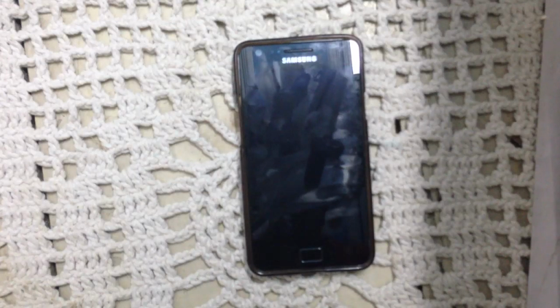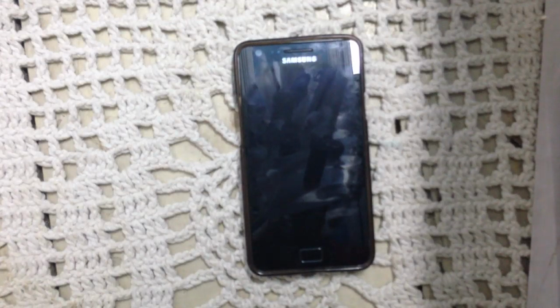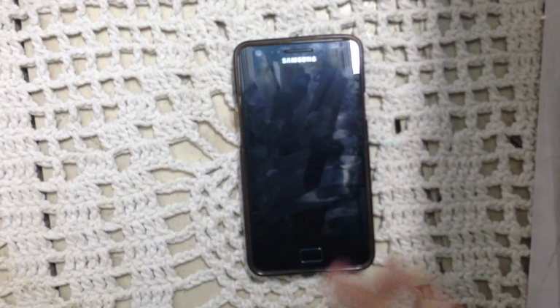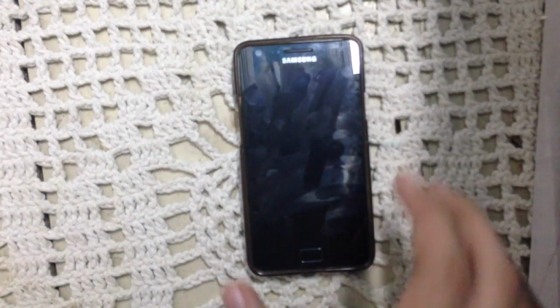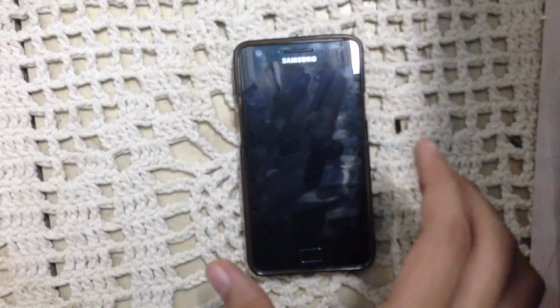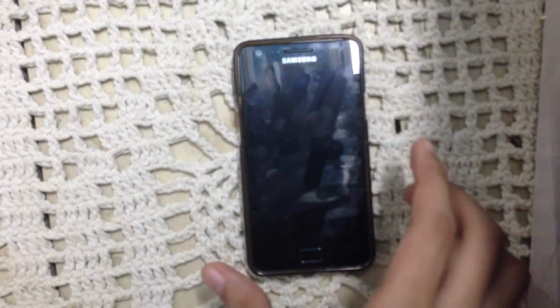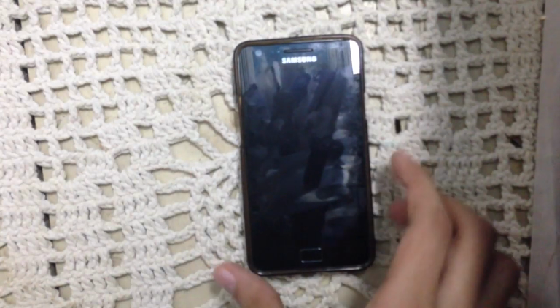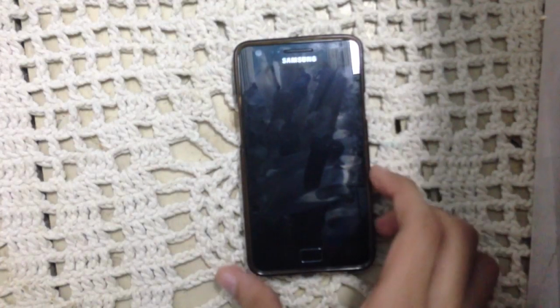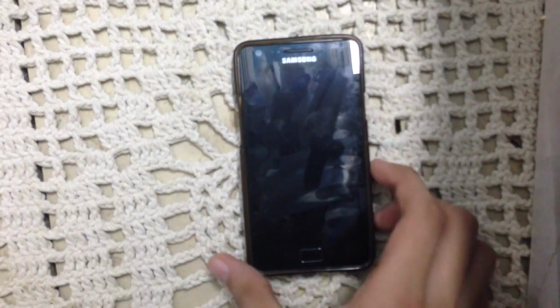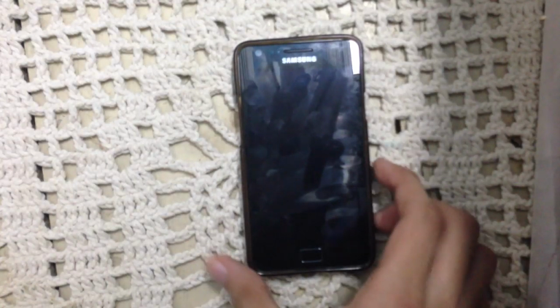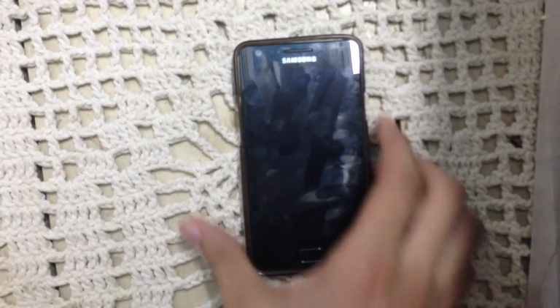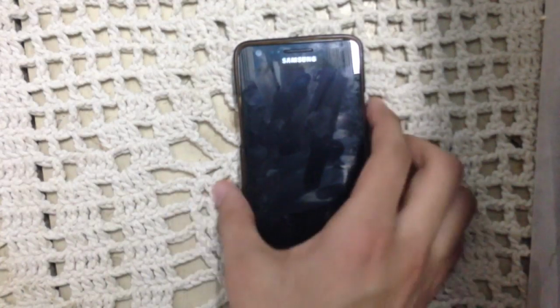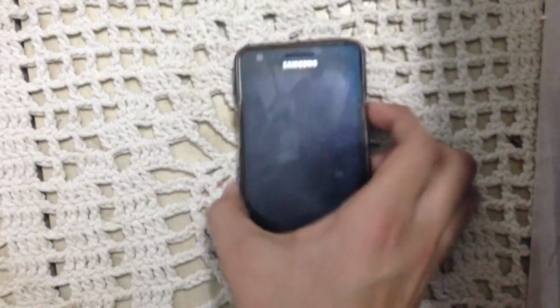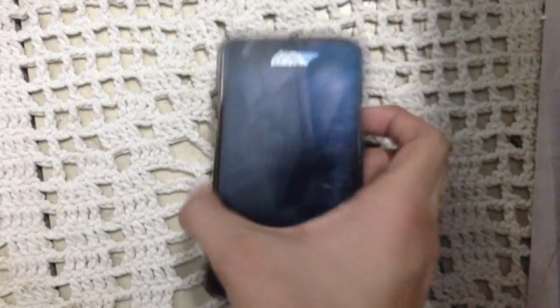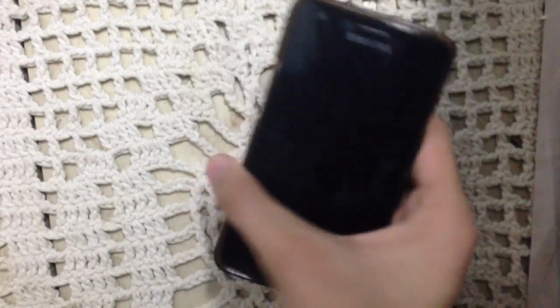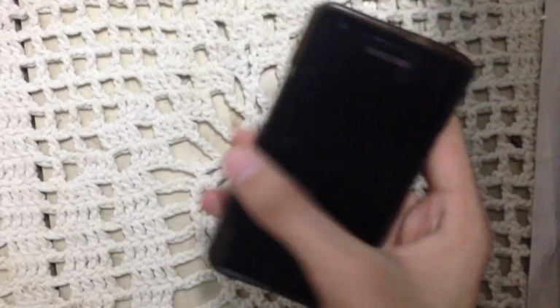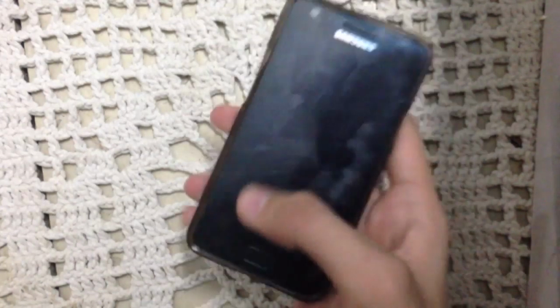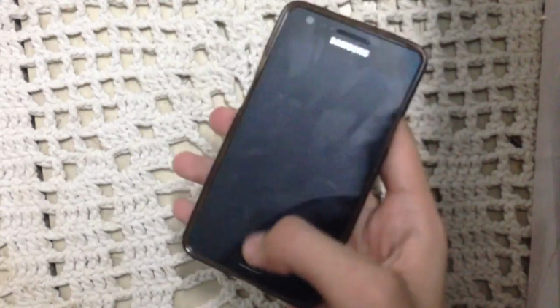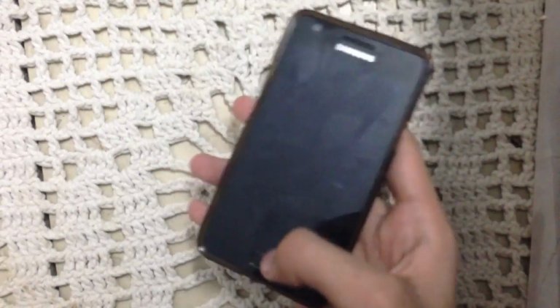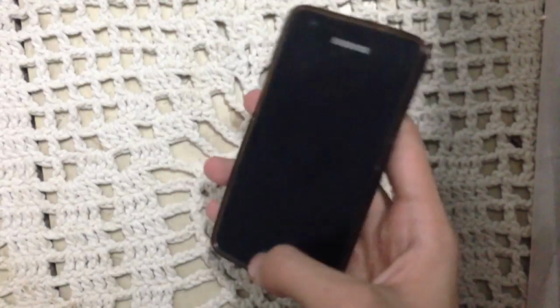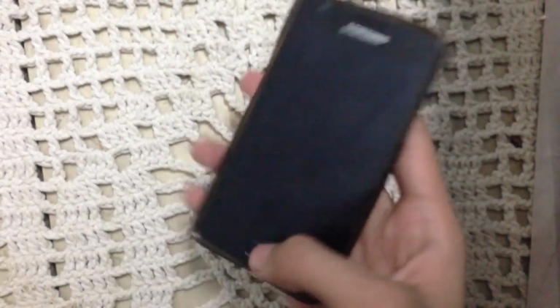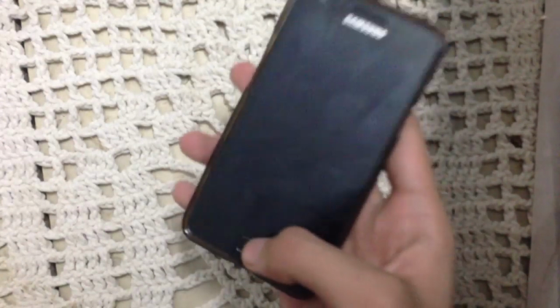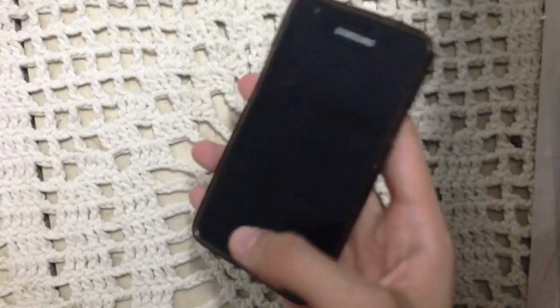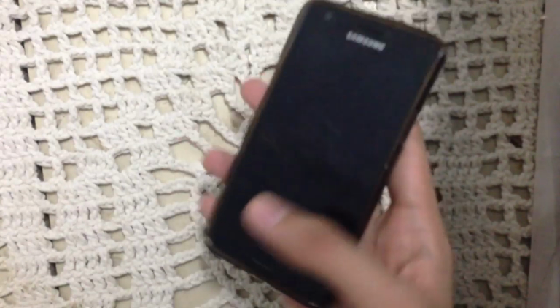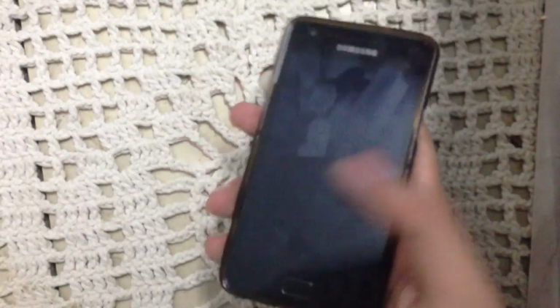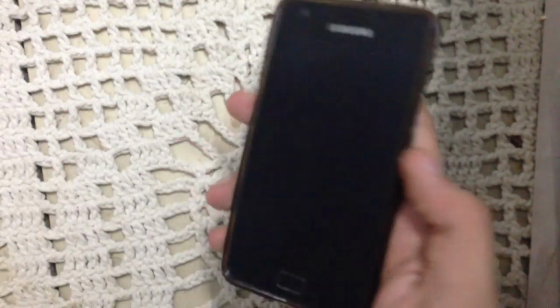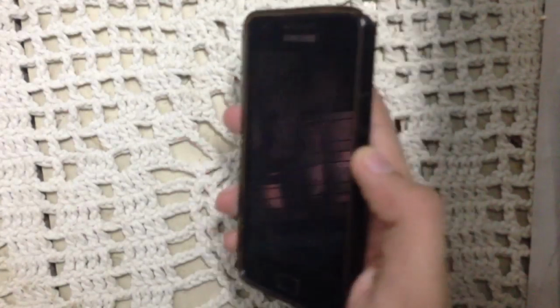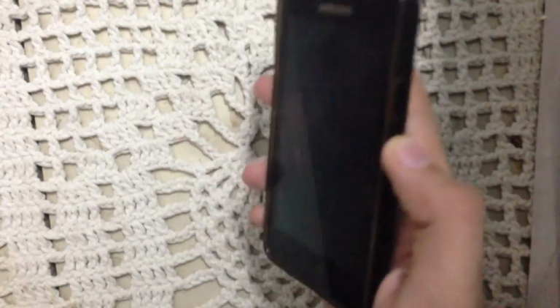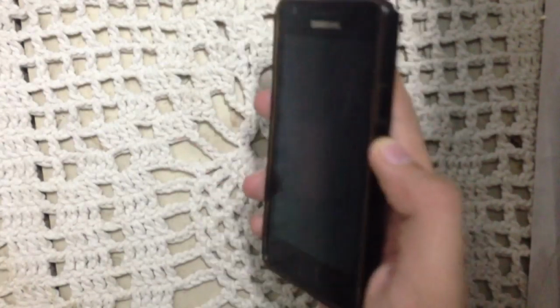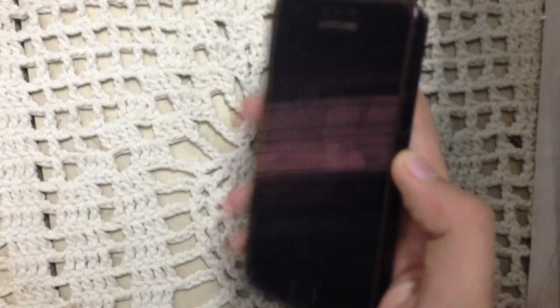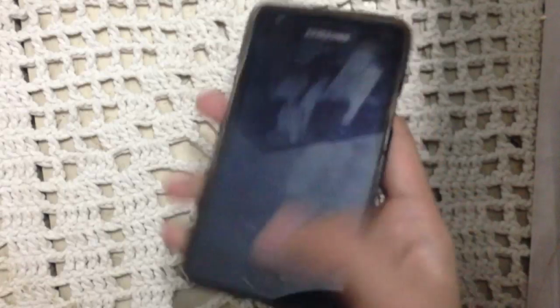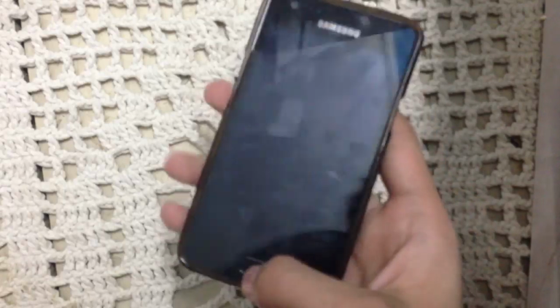Hey guys, what's up. In this video I will show you SlimBean NRA 4.3 ROM for the Galaxy S2.